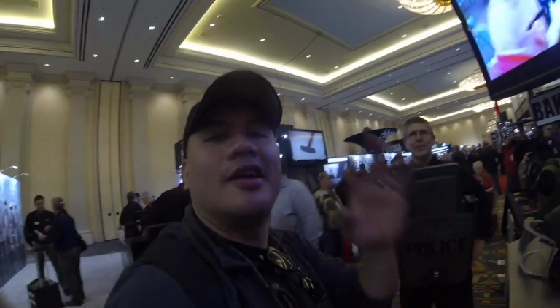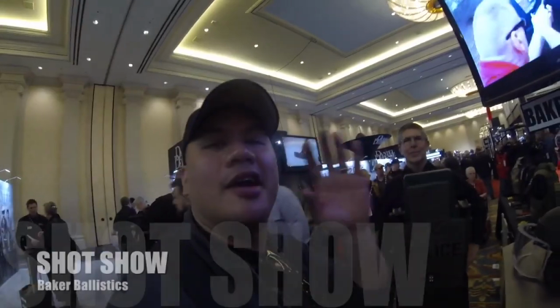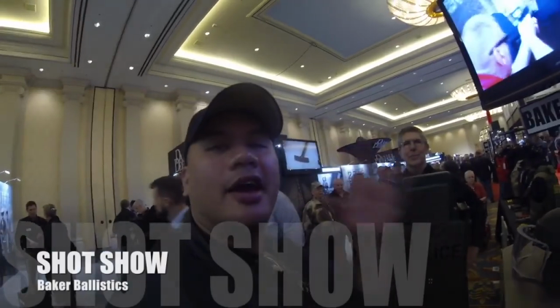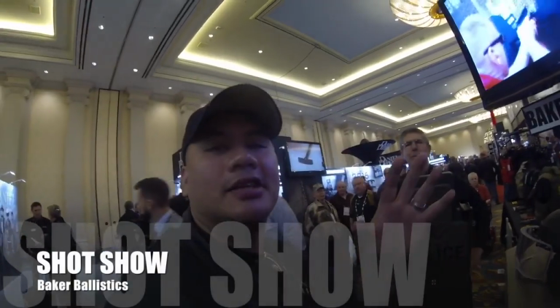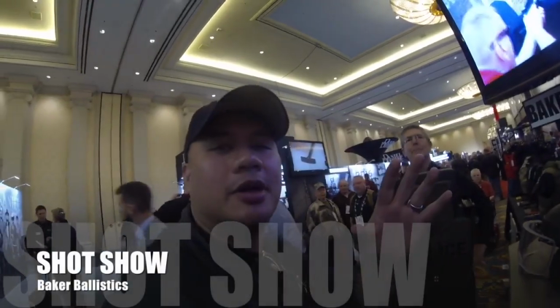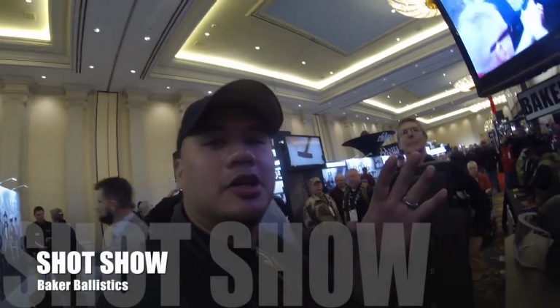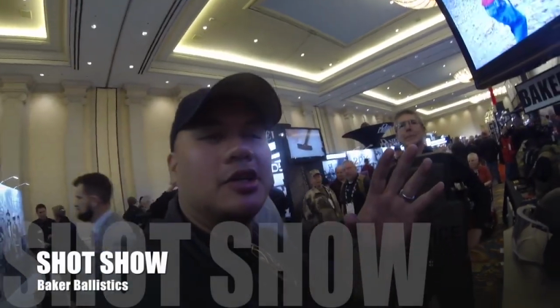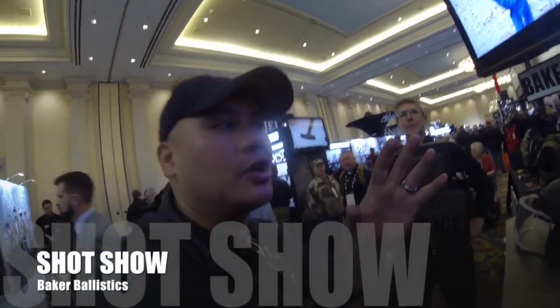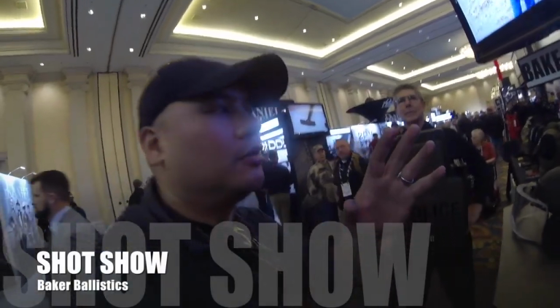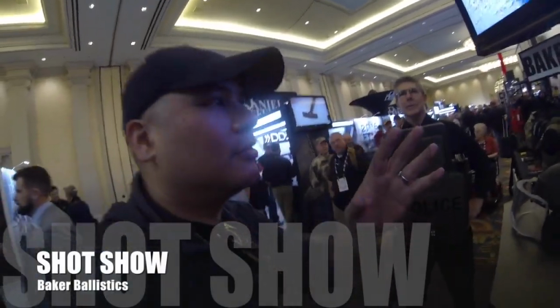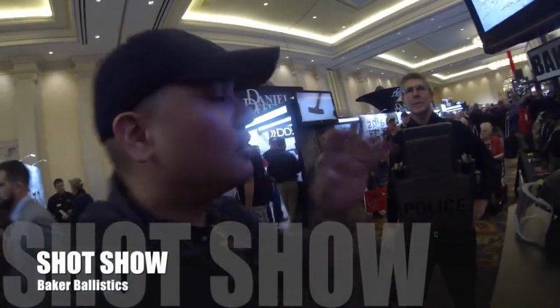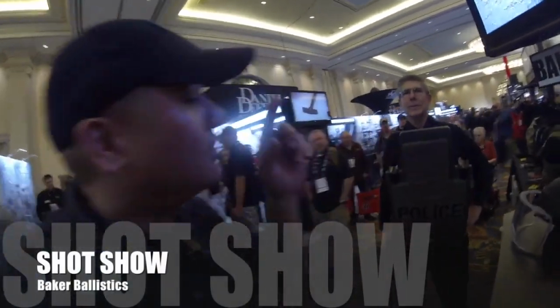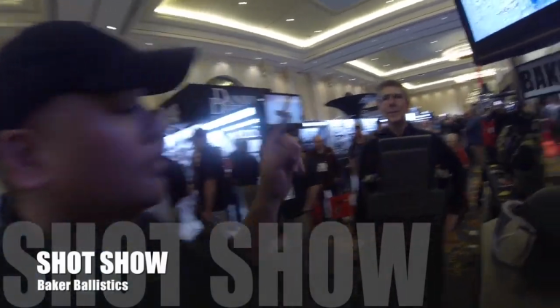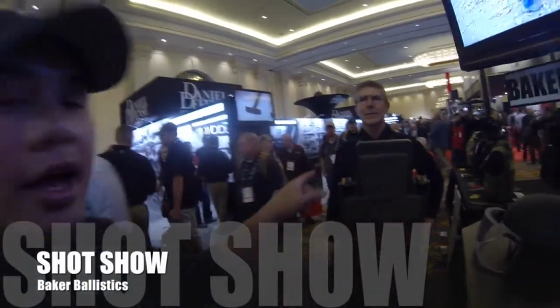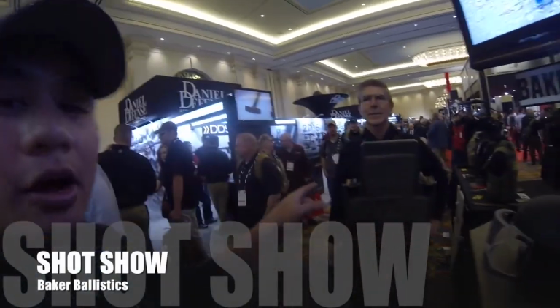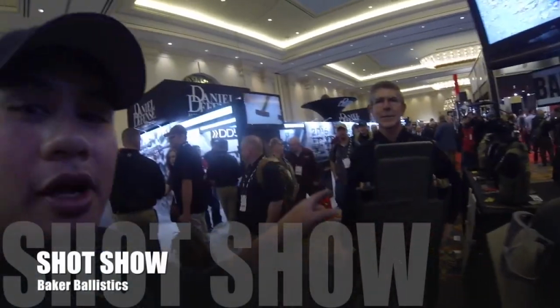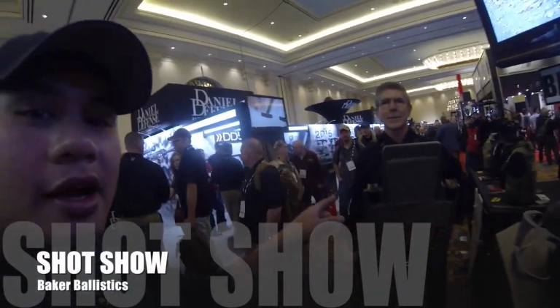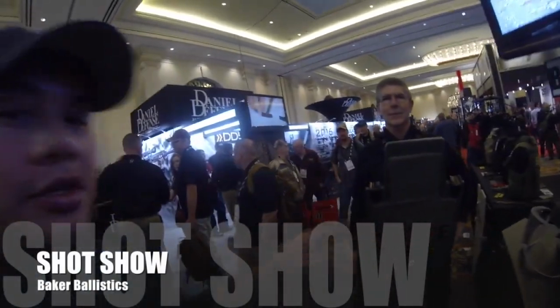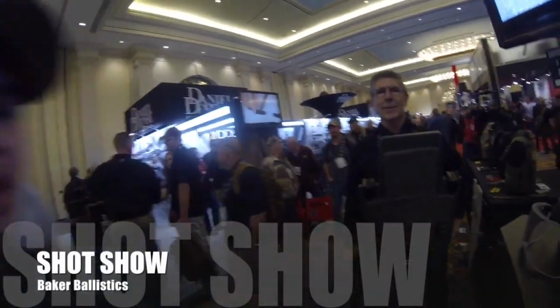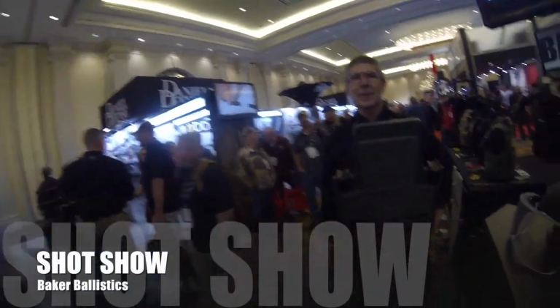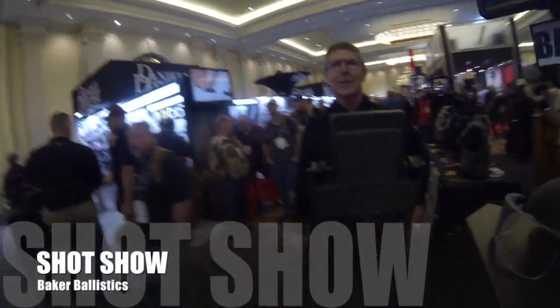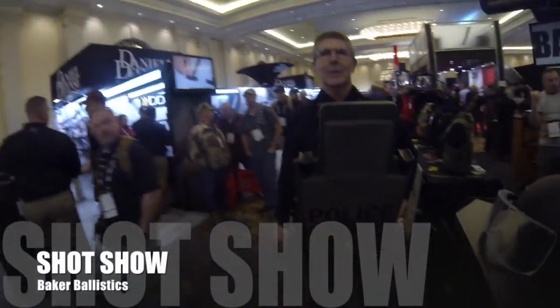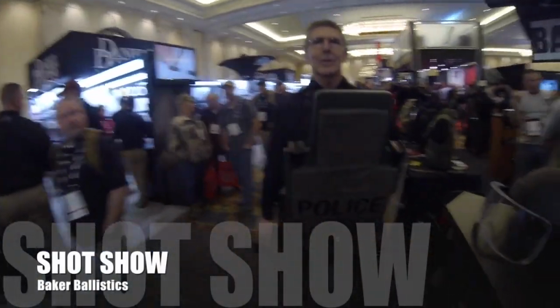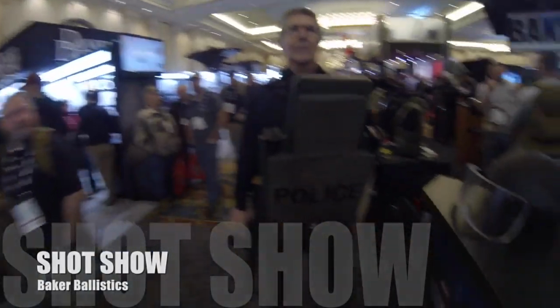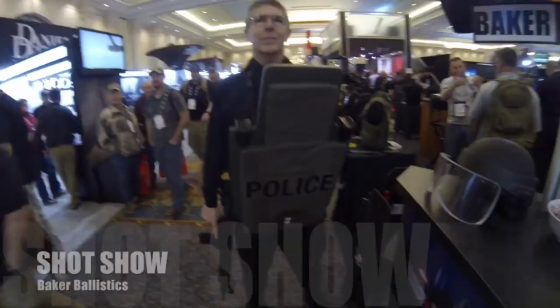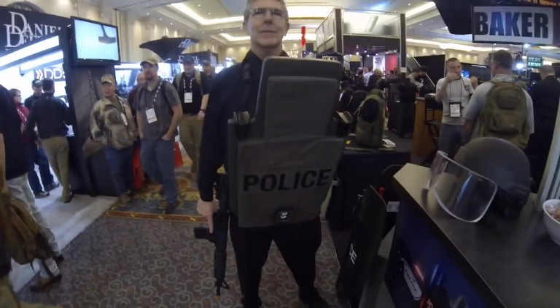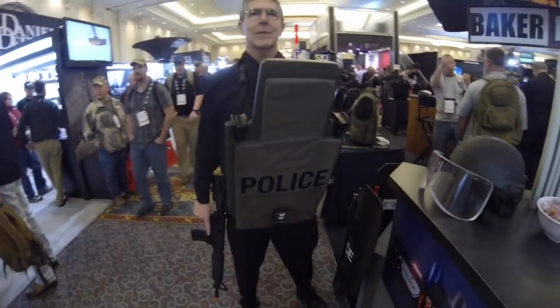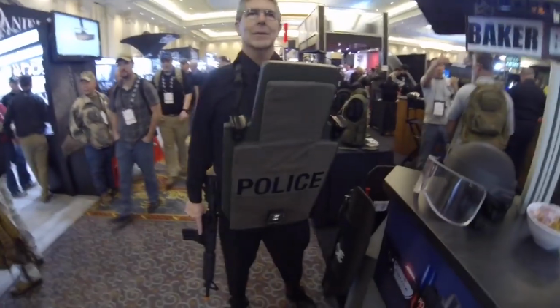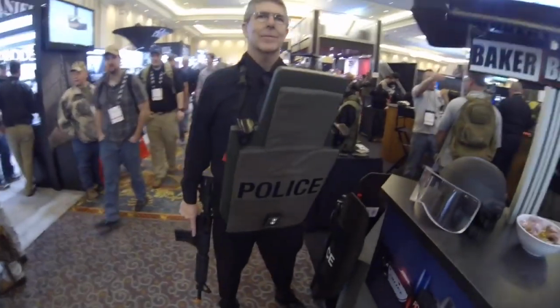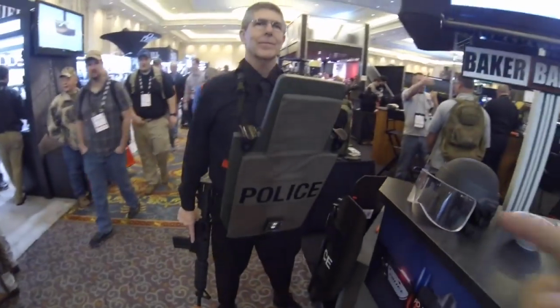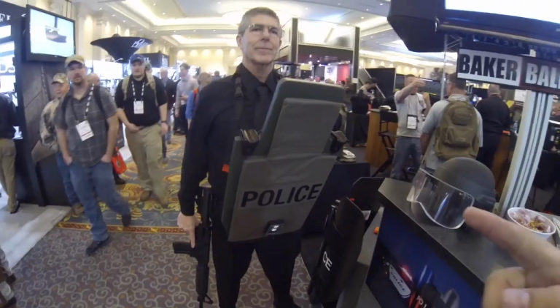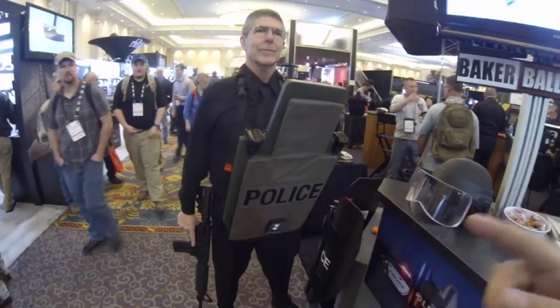Hey guys, I'm at SHOT Show. I got Rick here, and he's going to show you a pretty cool piece of gear.